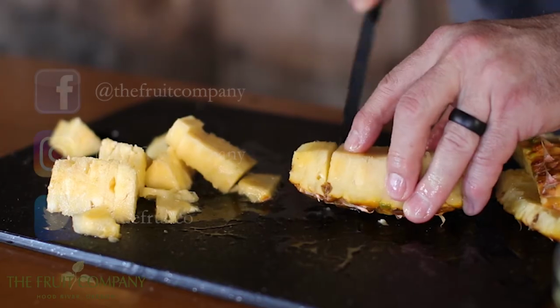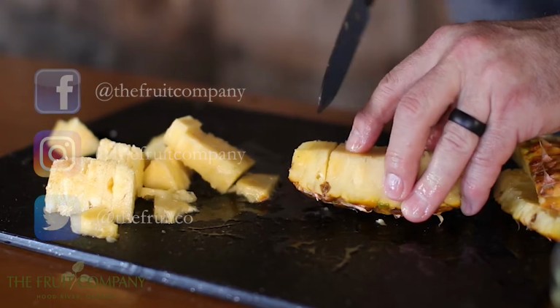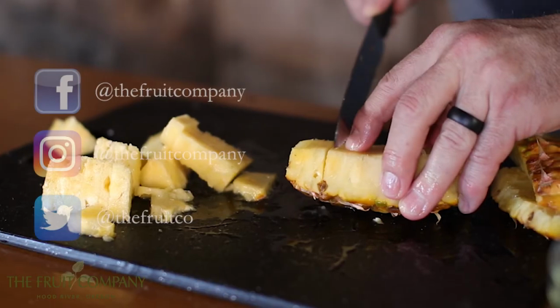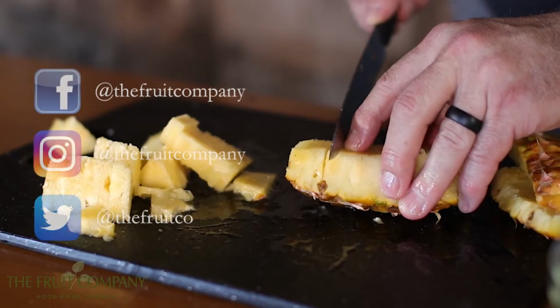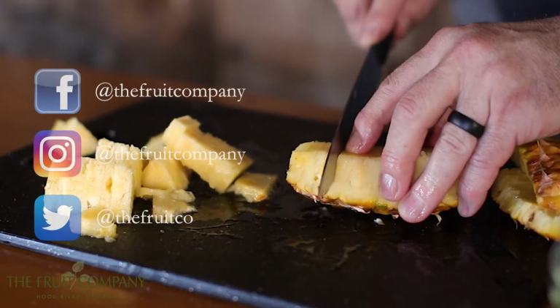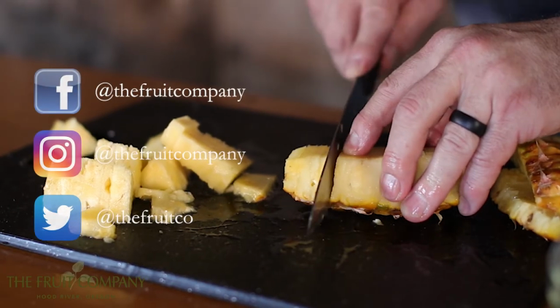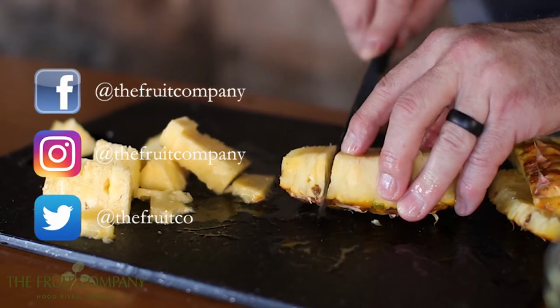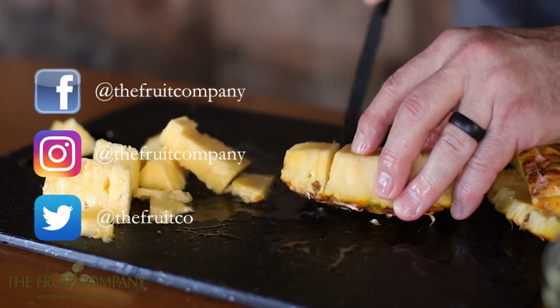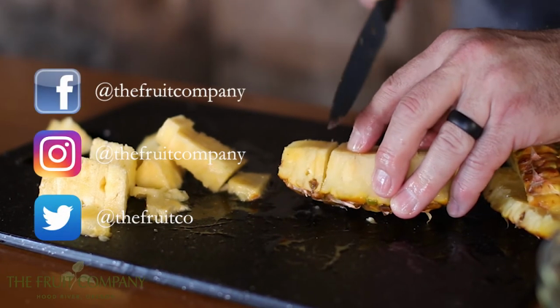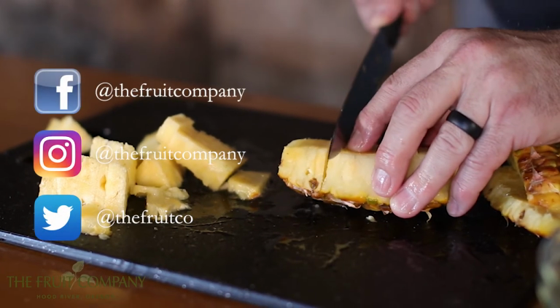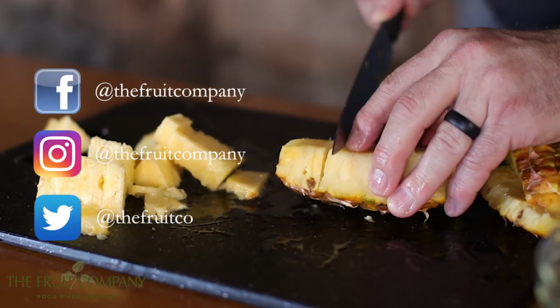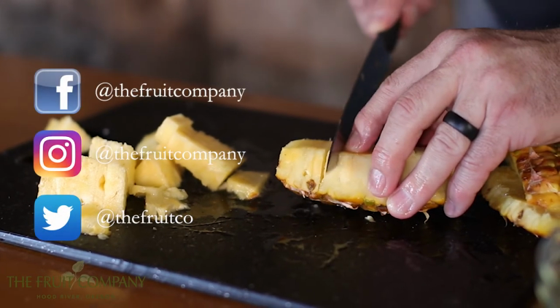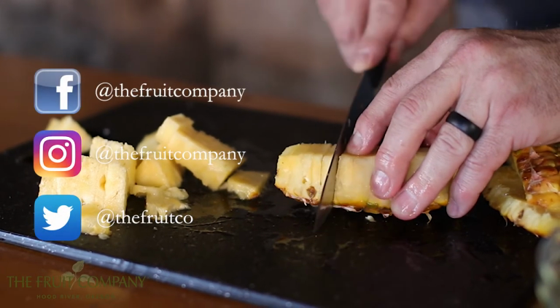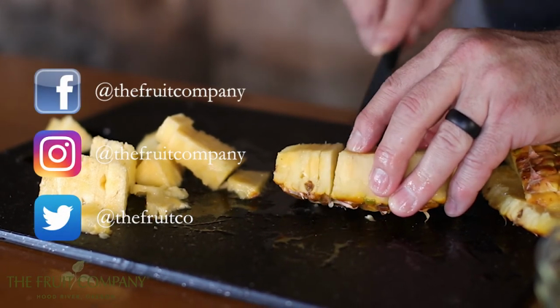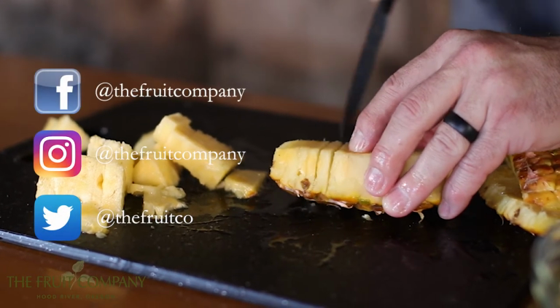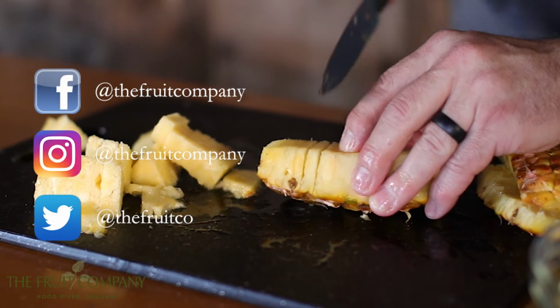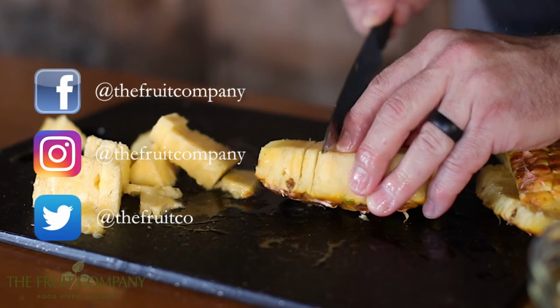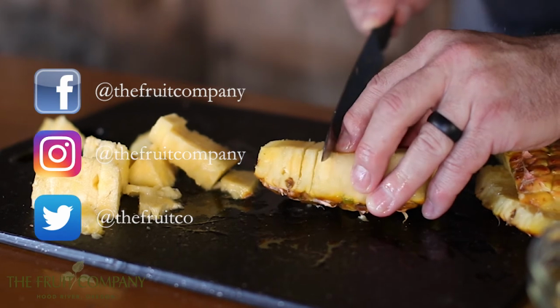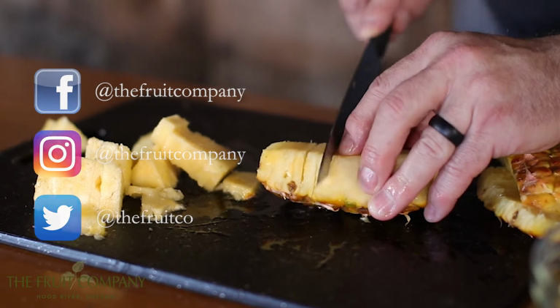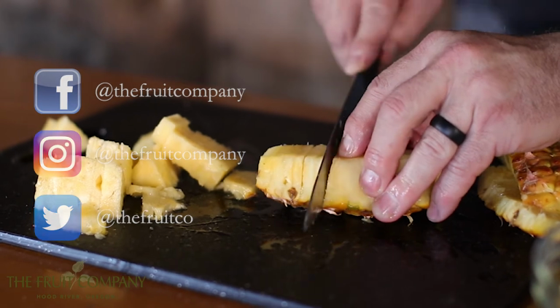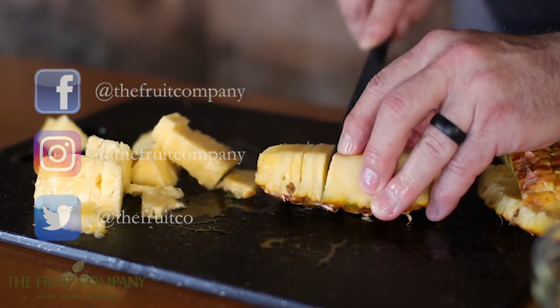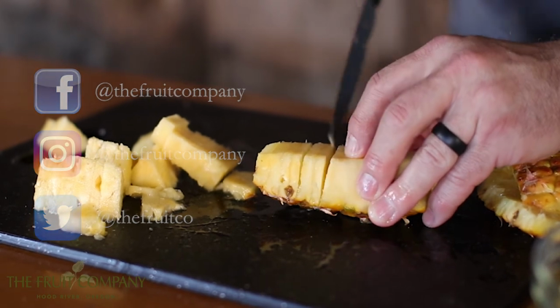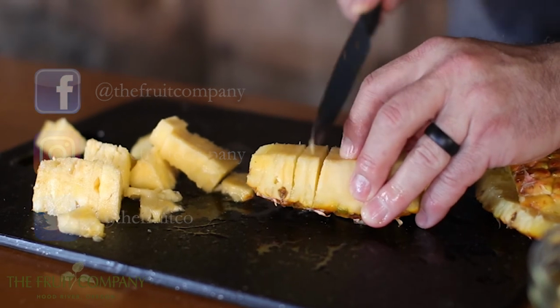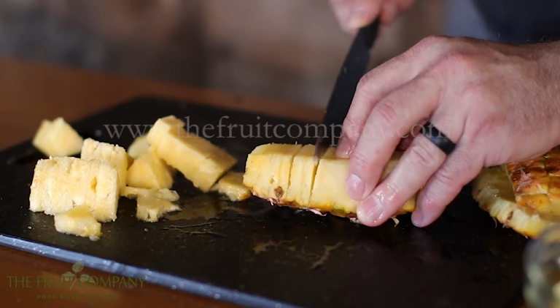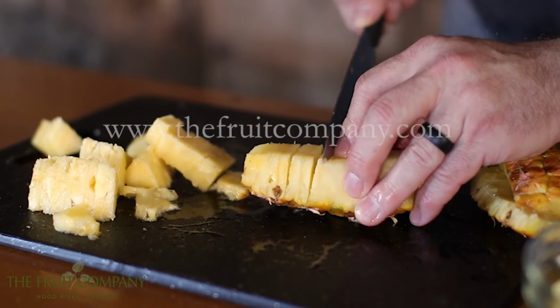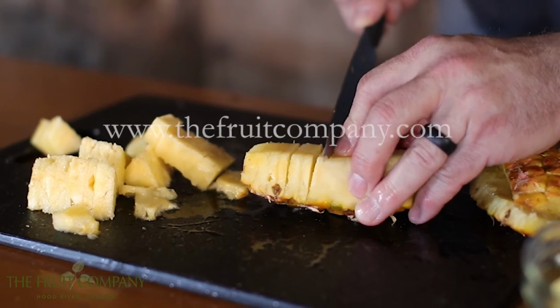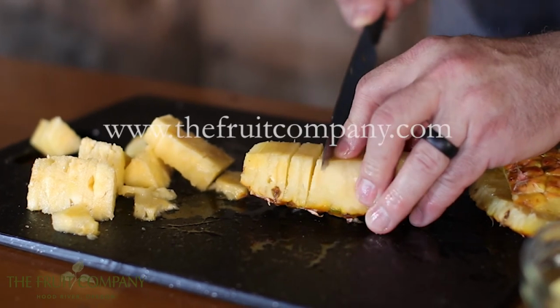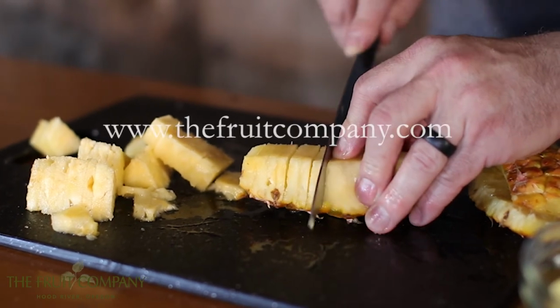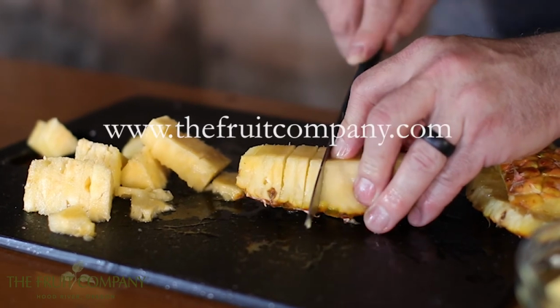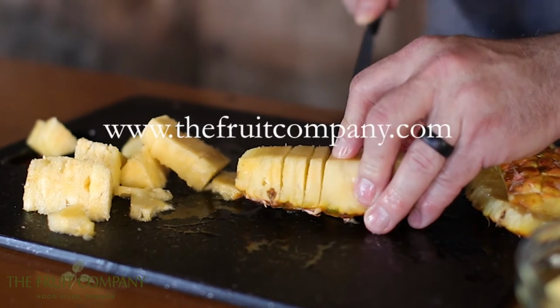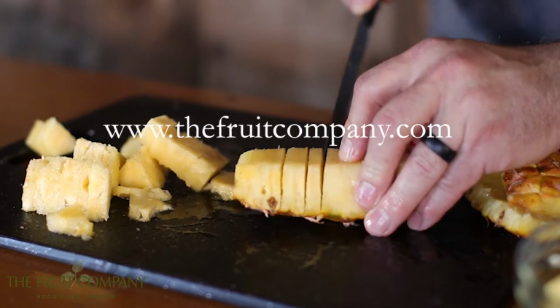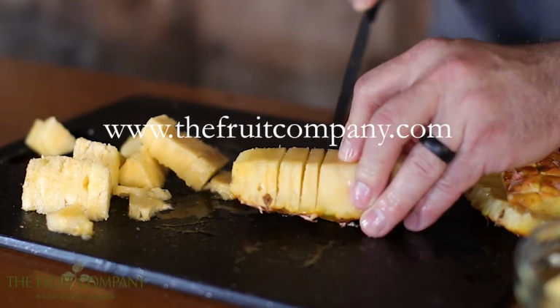Look us up on social media and visit our website thefruitcompany.com.